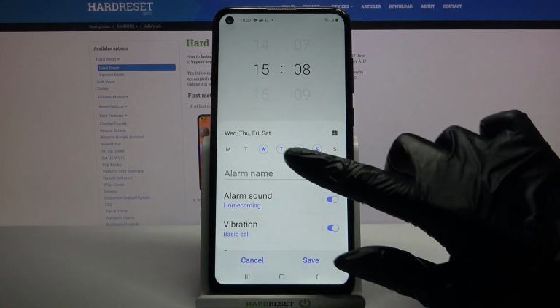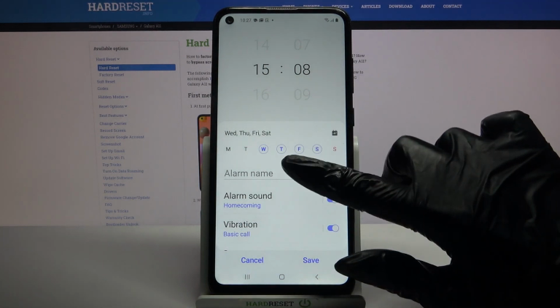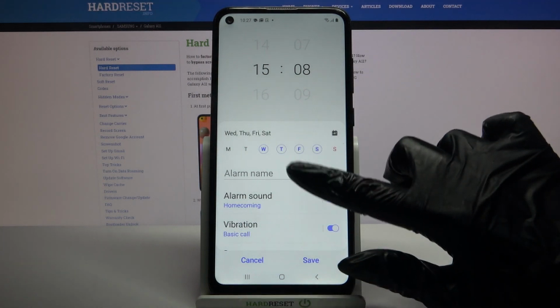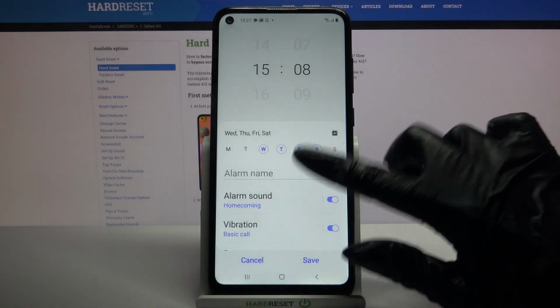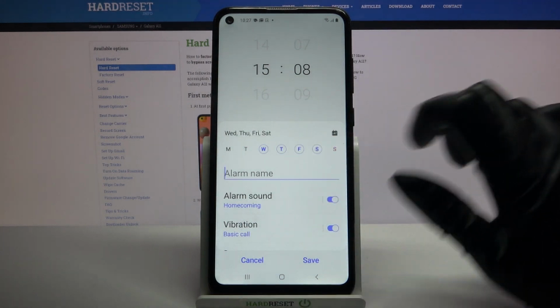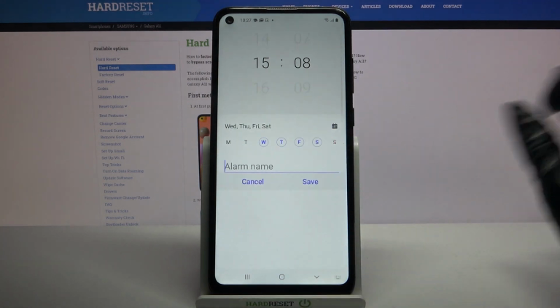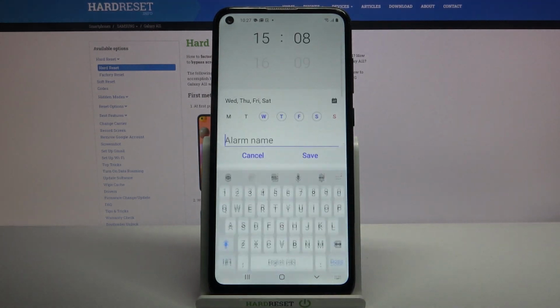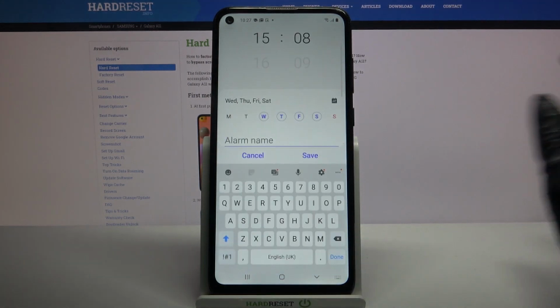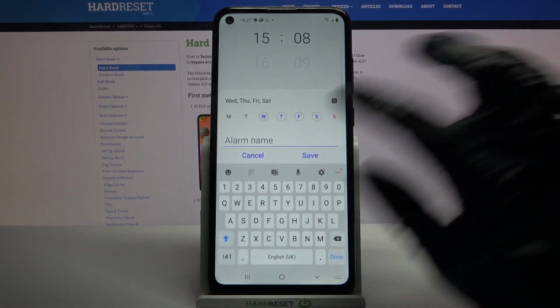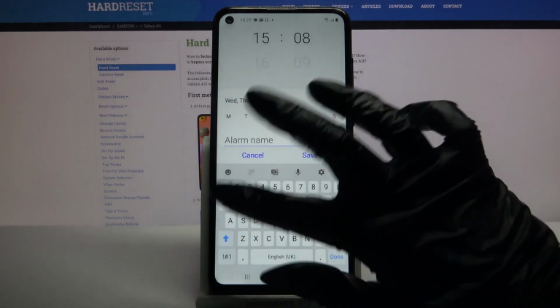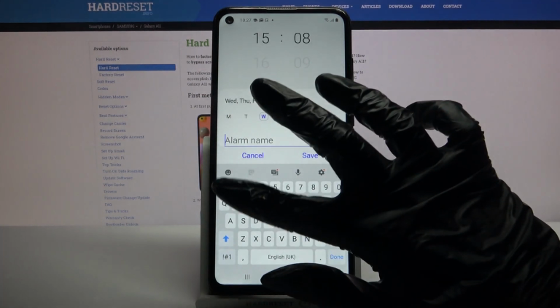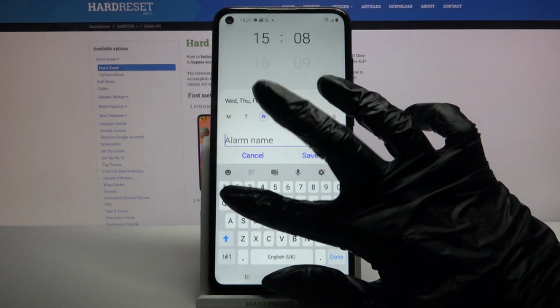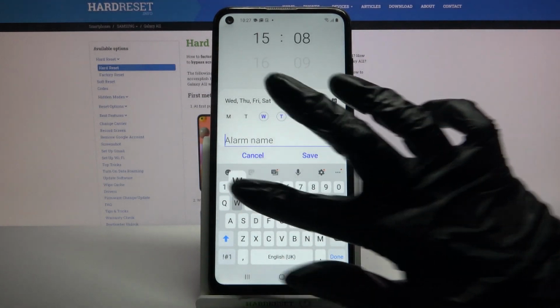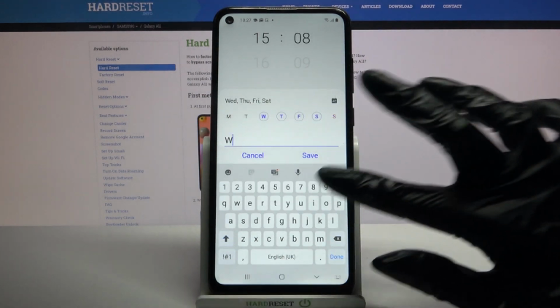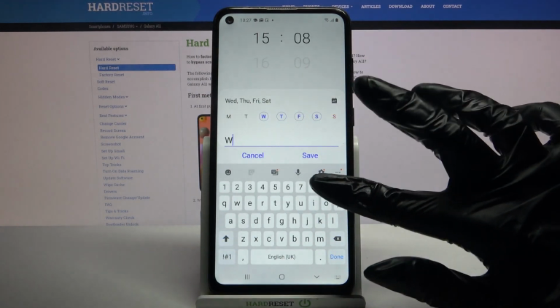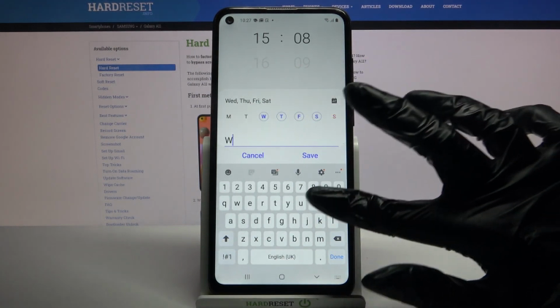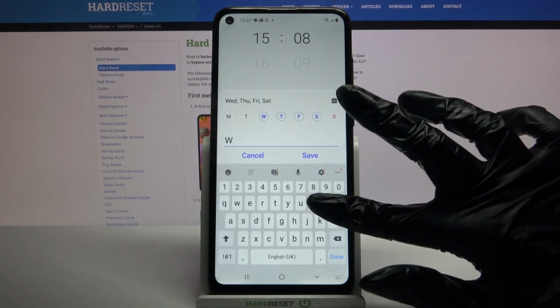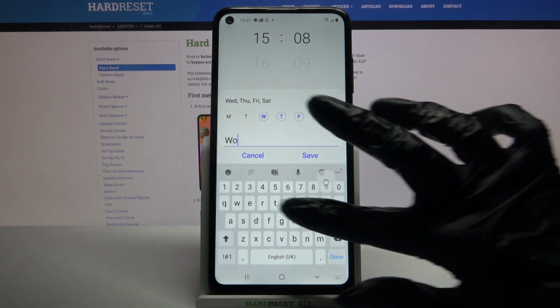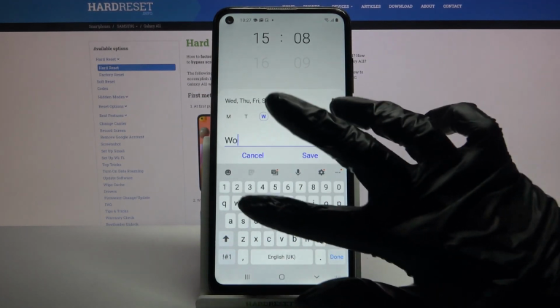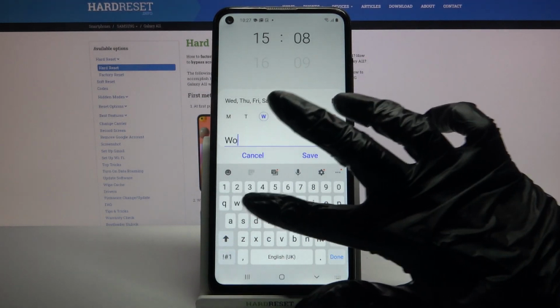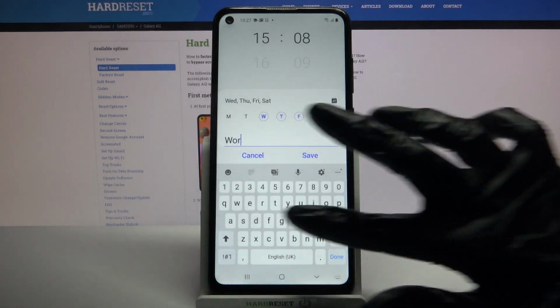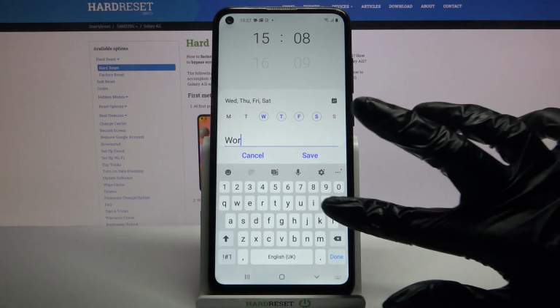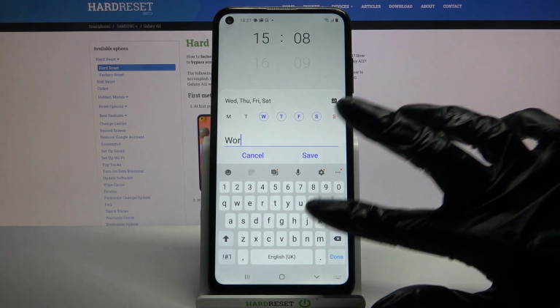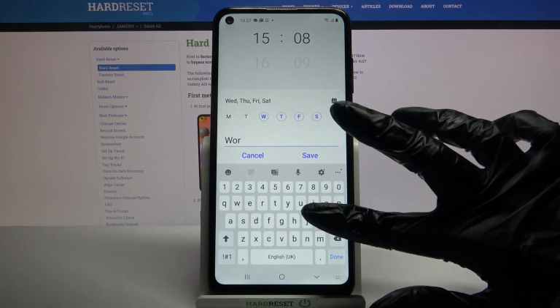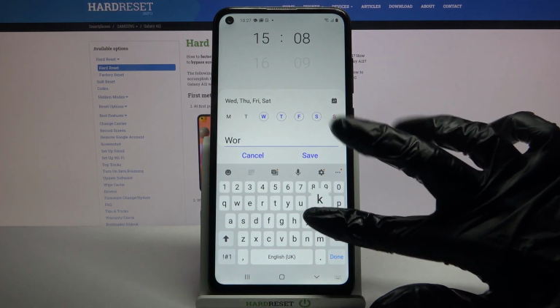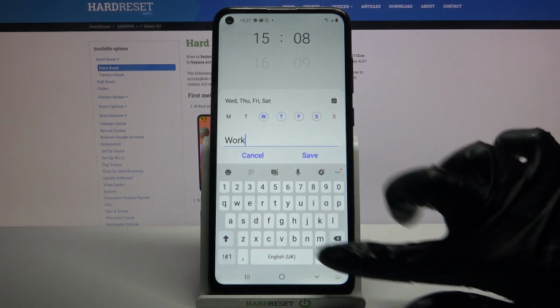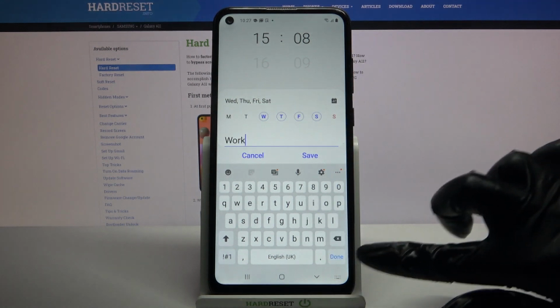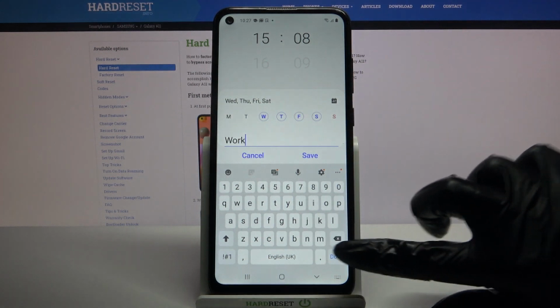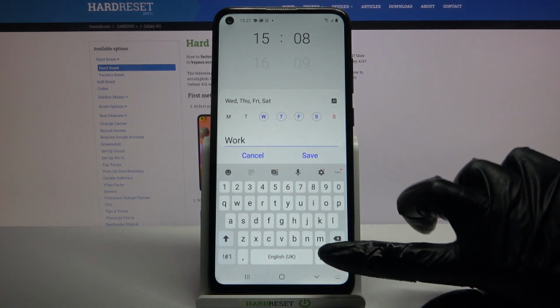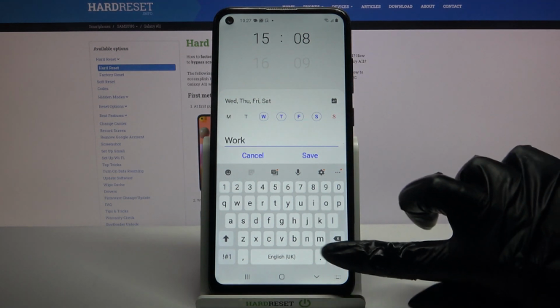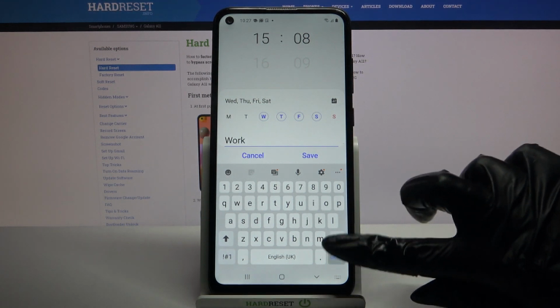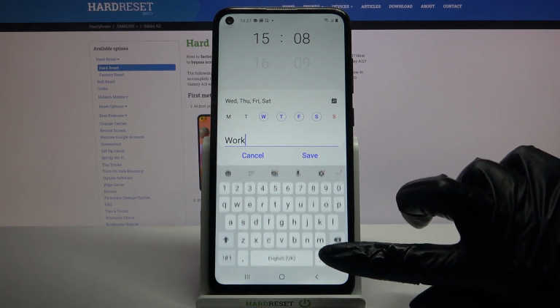Now click on alarm name, type whatever you want to and when you're done click done.